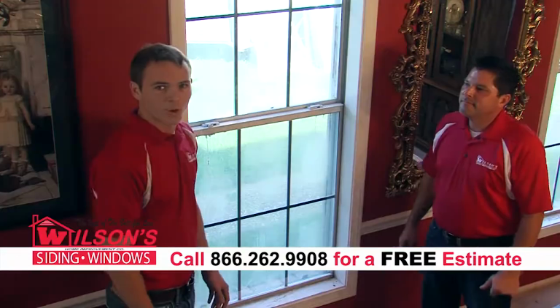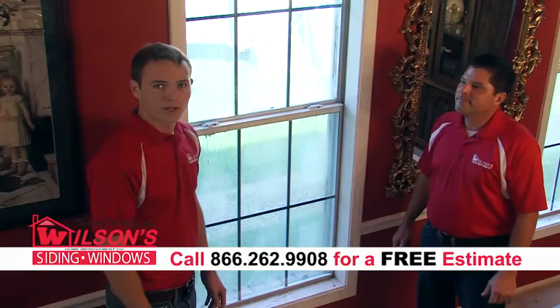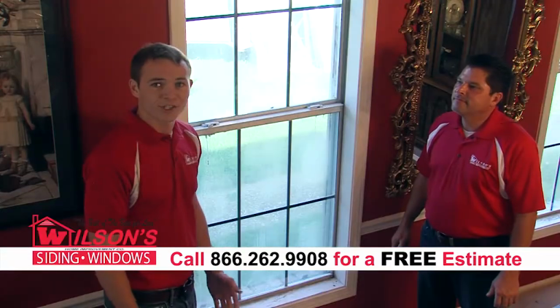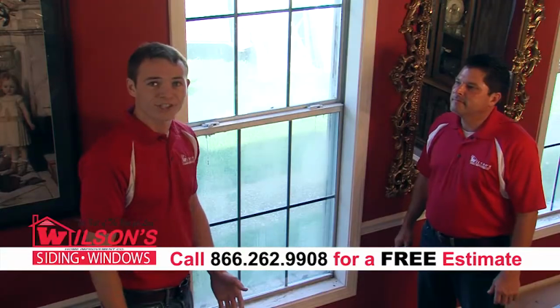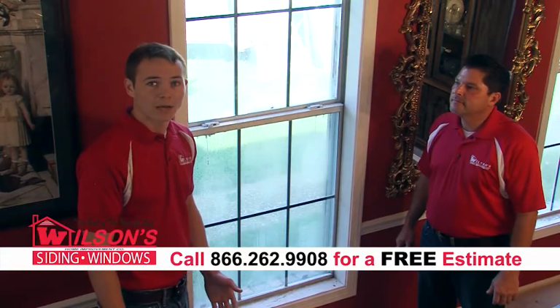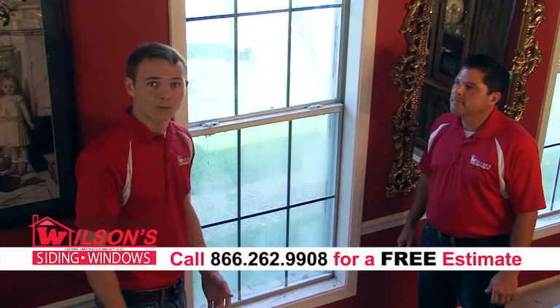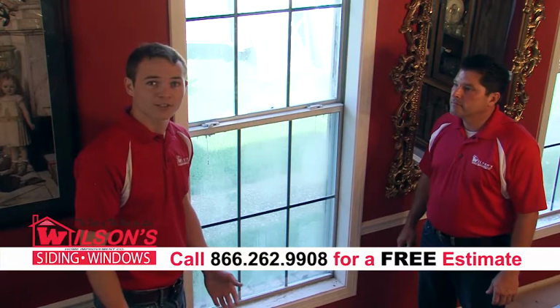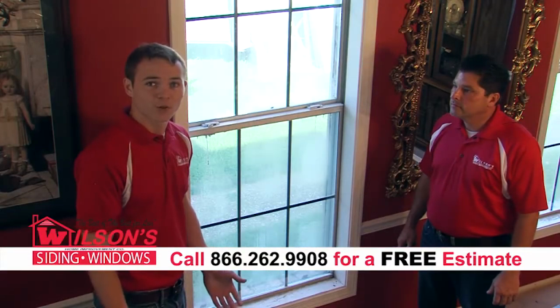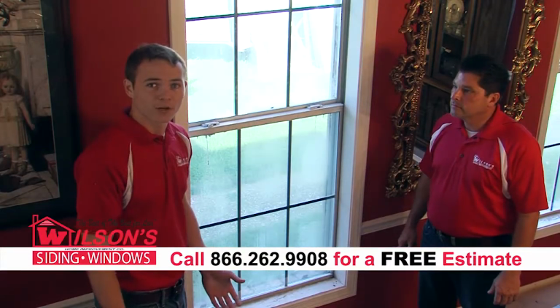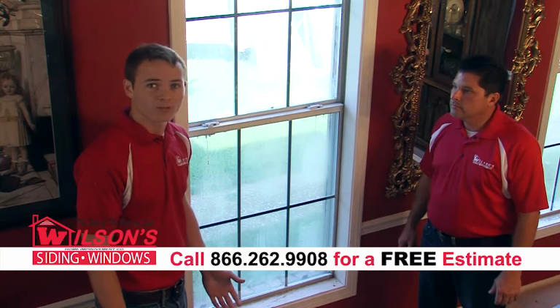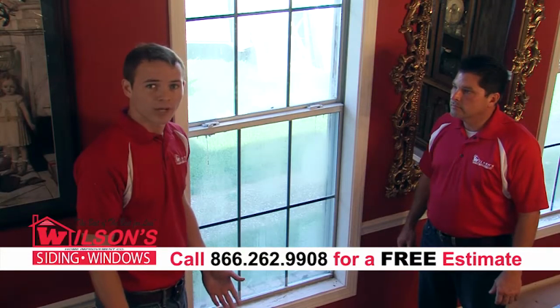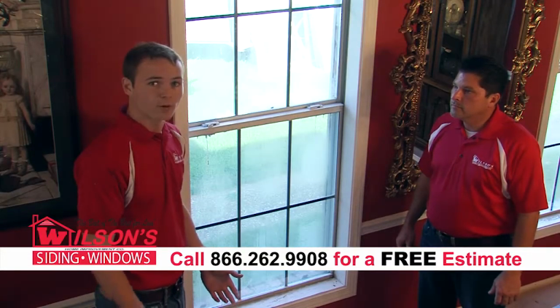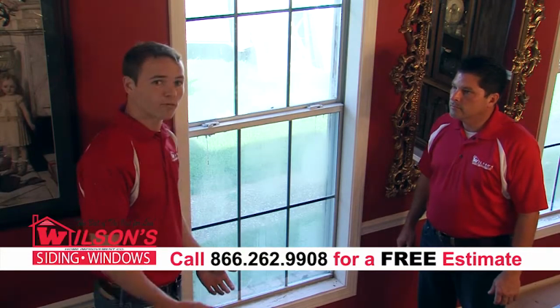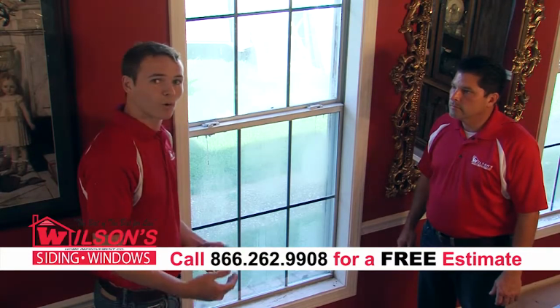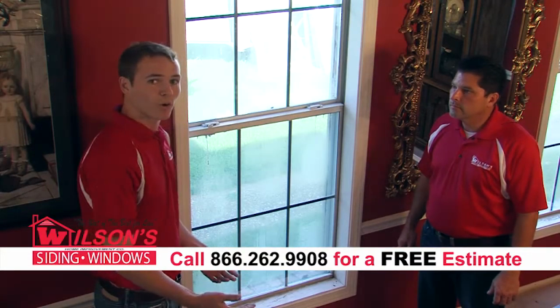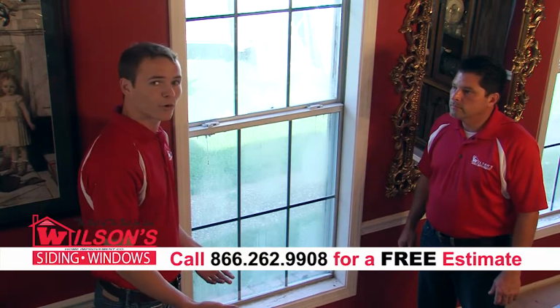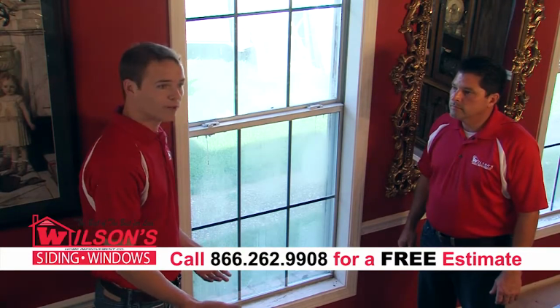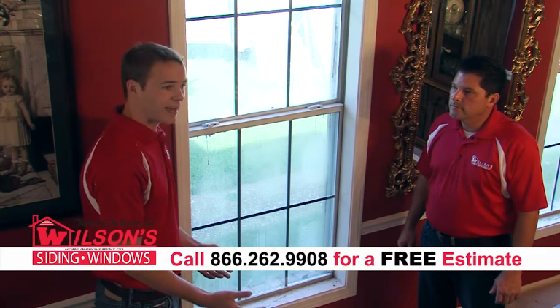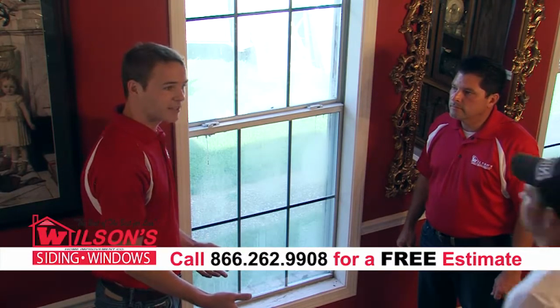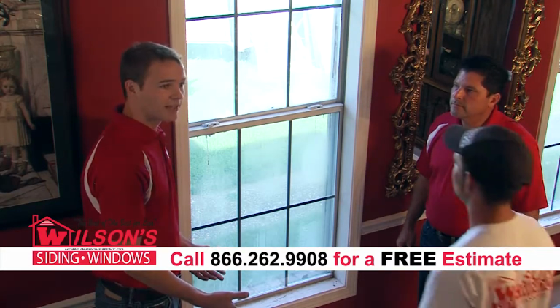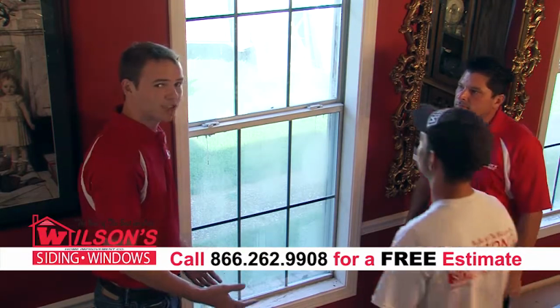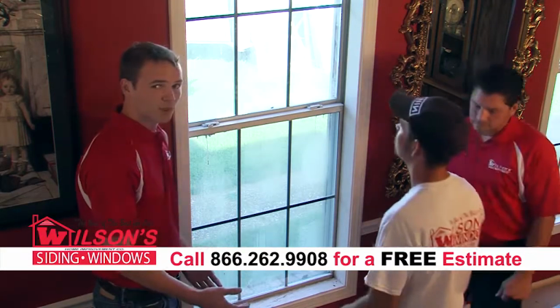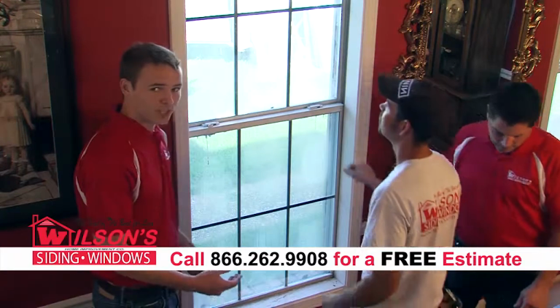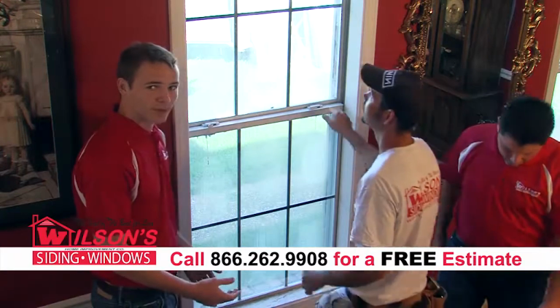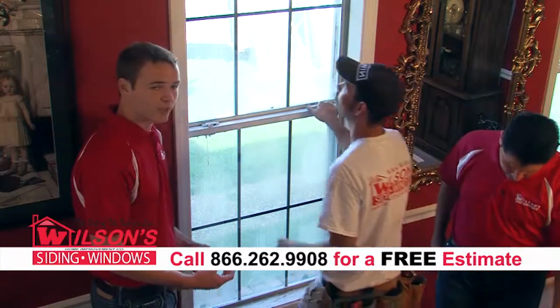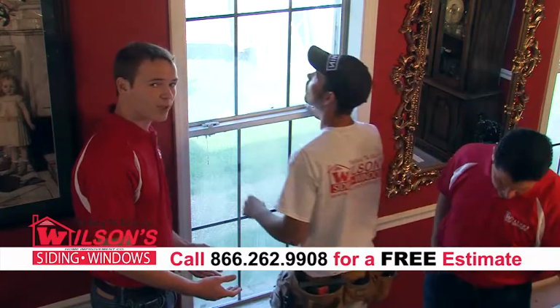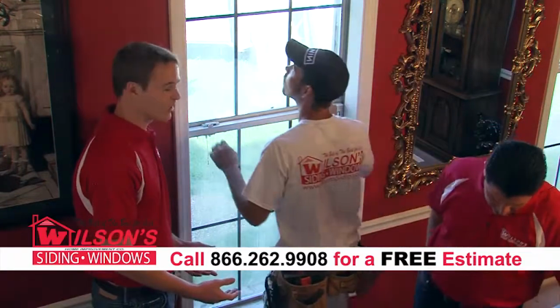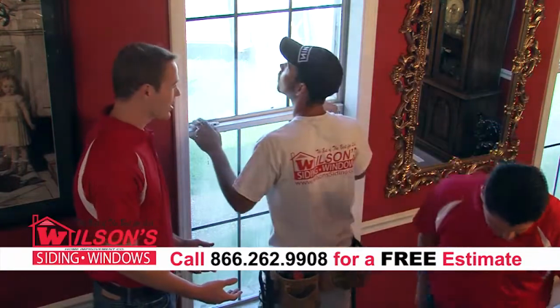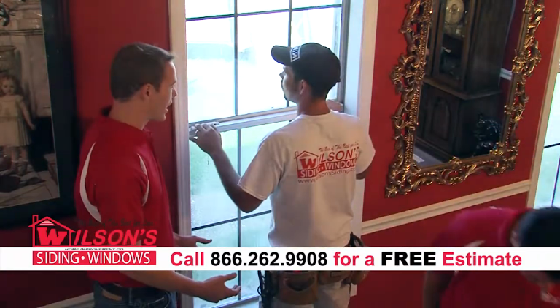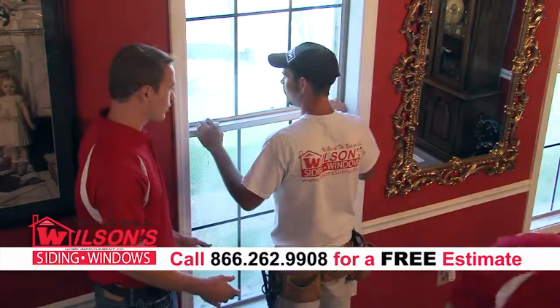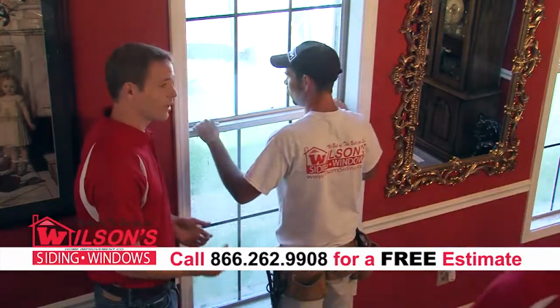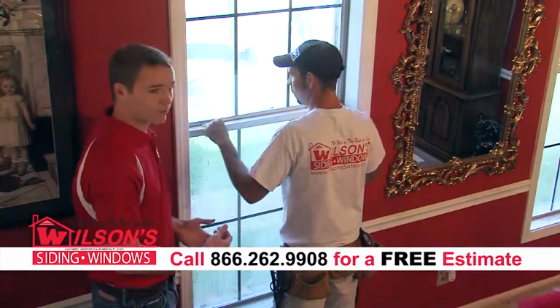We're going to show you how we replace the windows. Here's one of our window crew chiefs, Isaac. He's going to show you a step-by-step process on how we replace it.